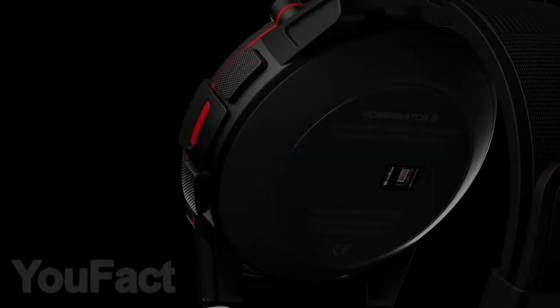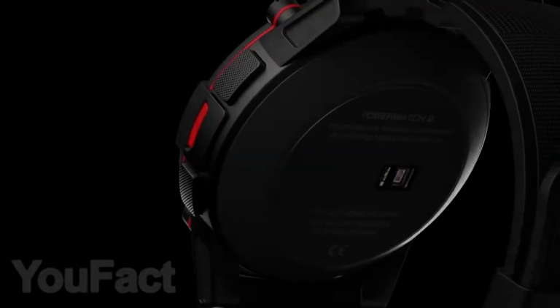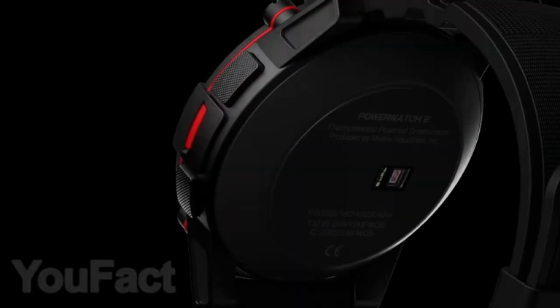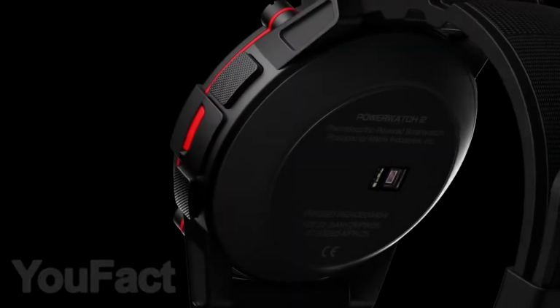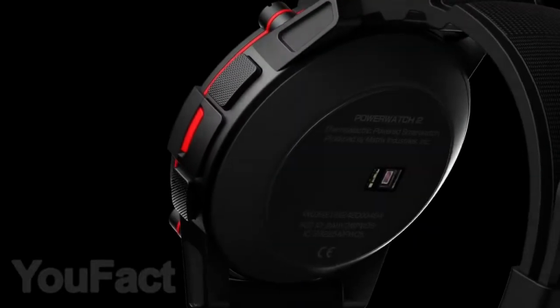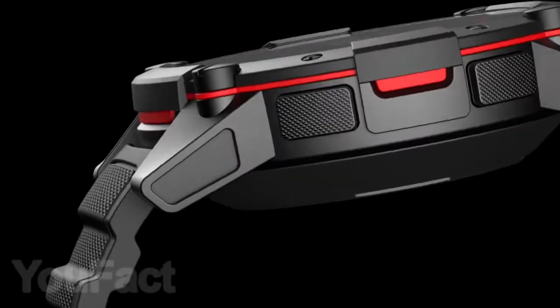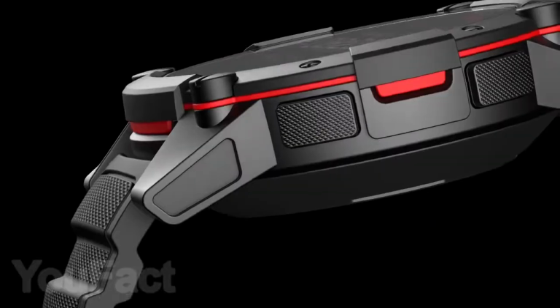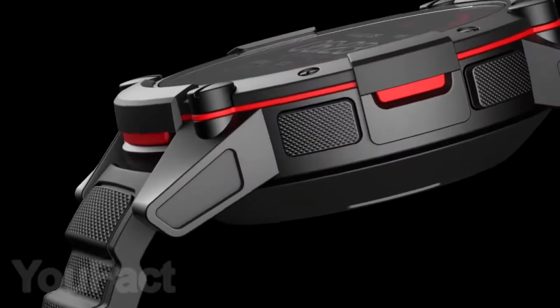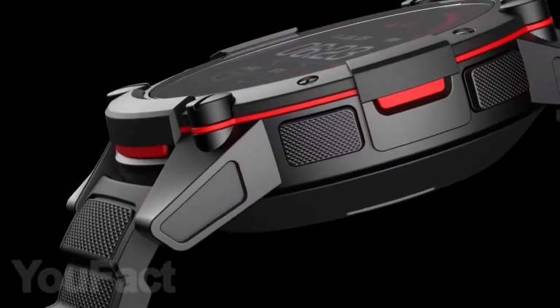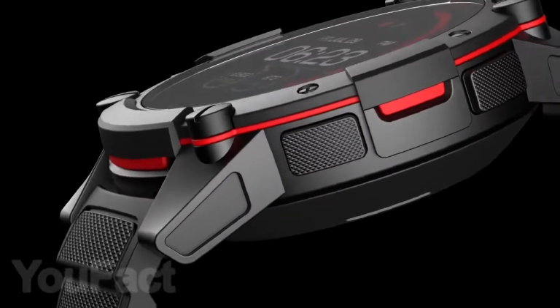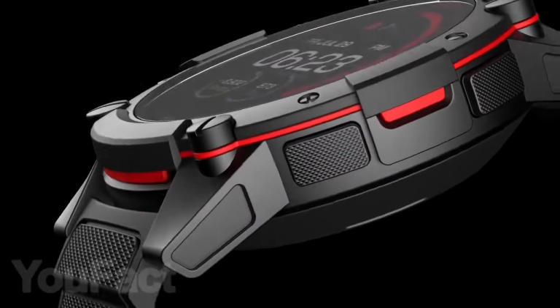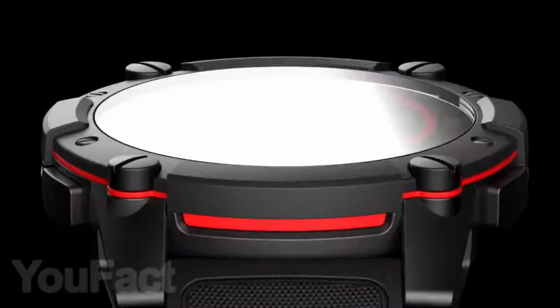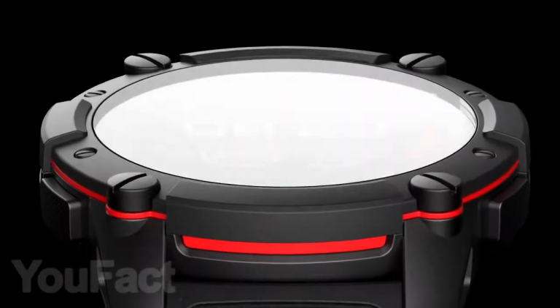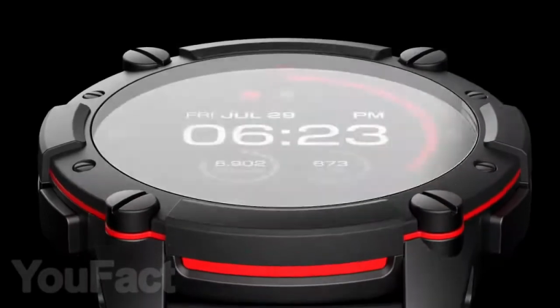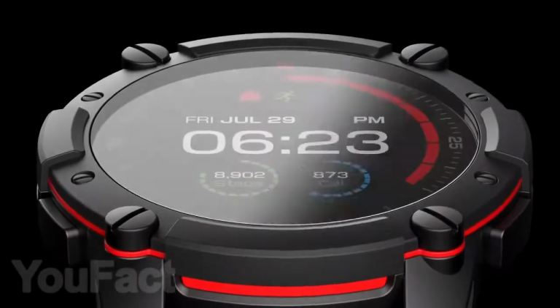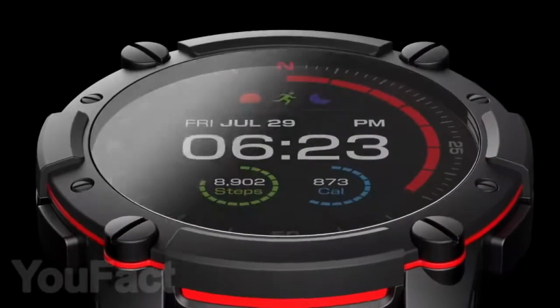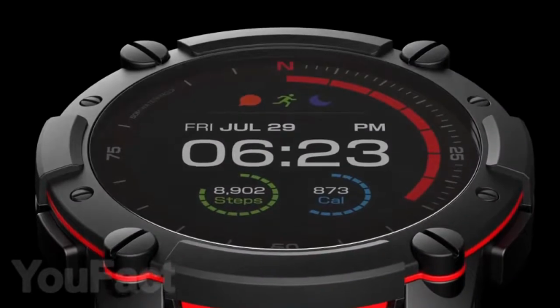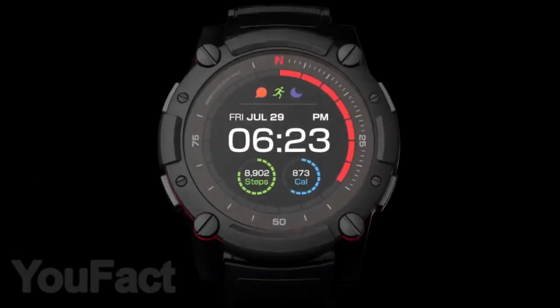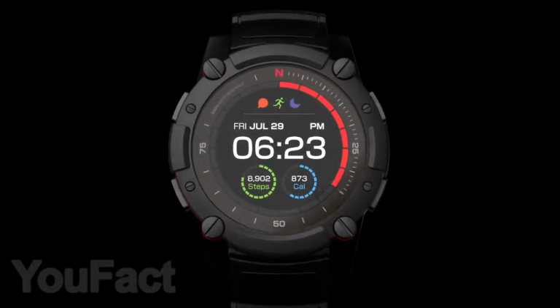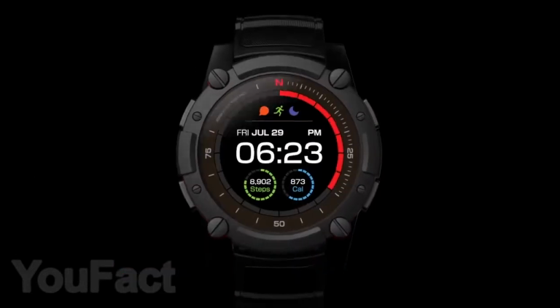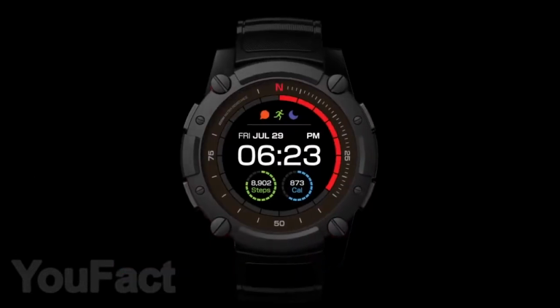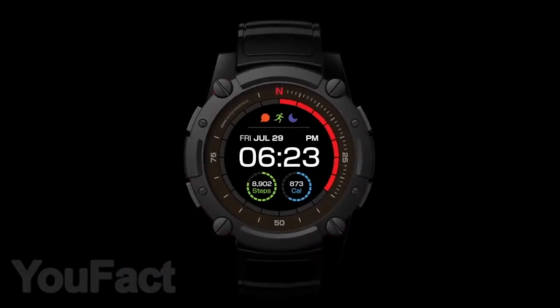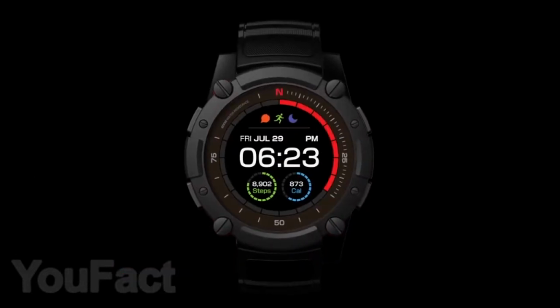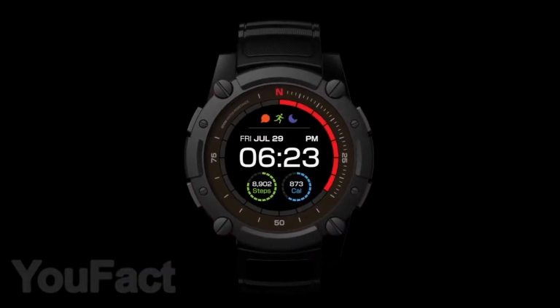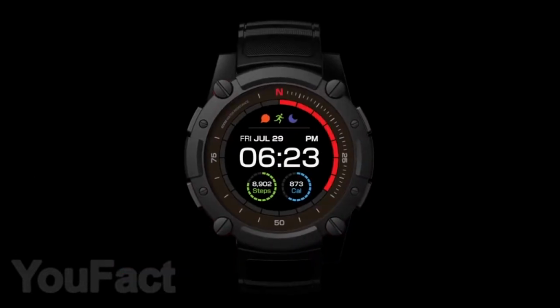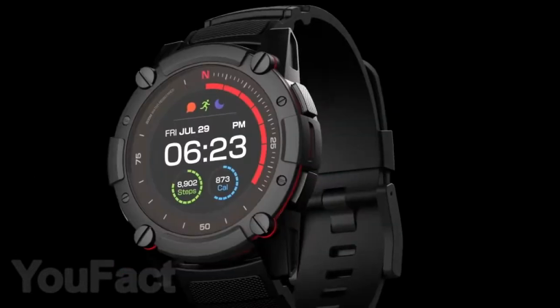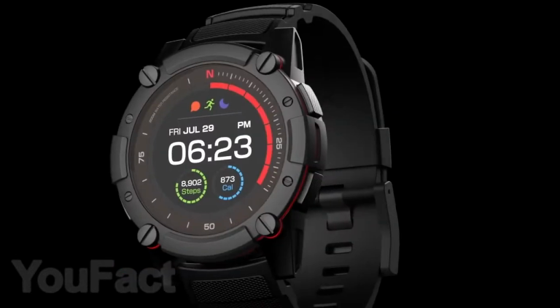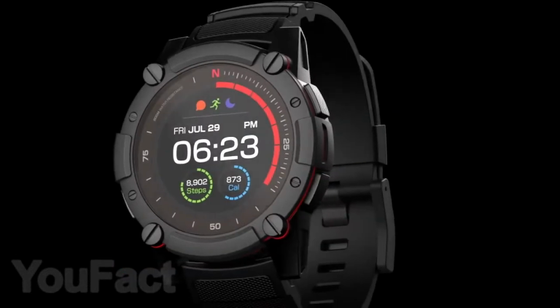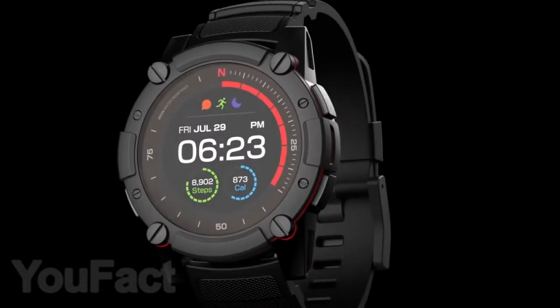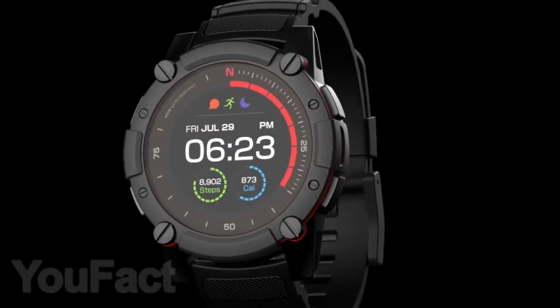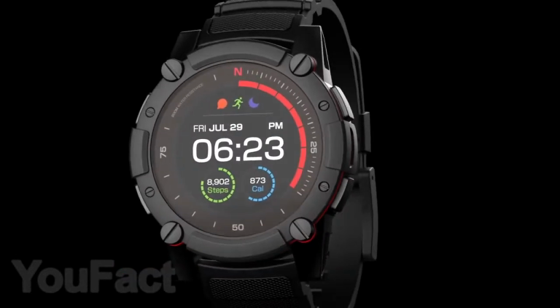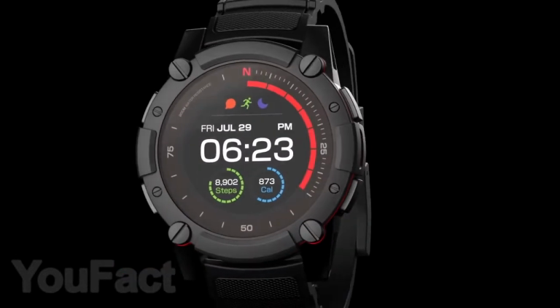The PowerWatch 2 features aviation grade aluminum casing, sapphire crystal front glass, and a tempered back — definitely a cool design.